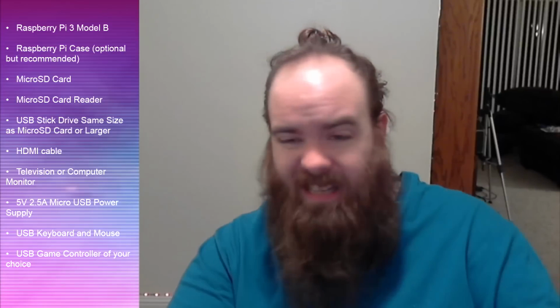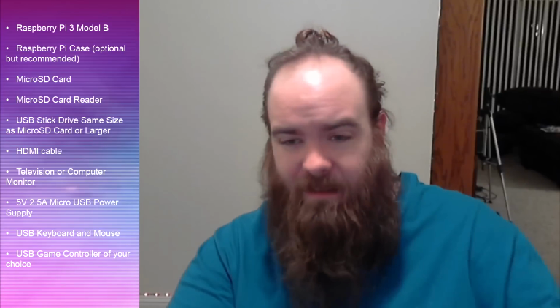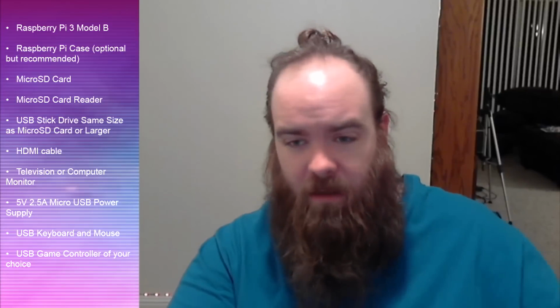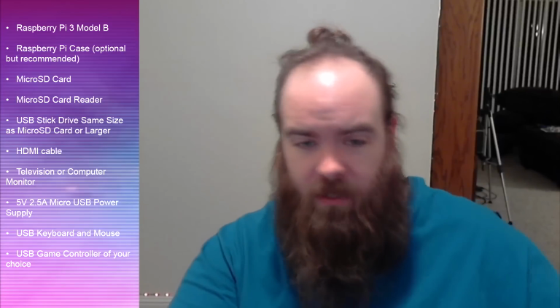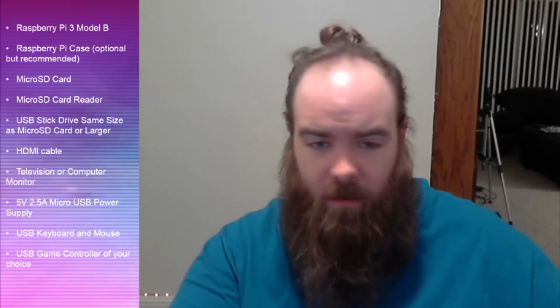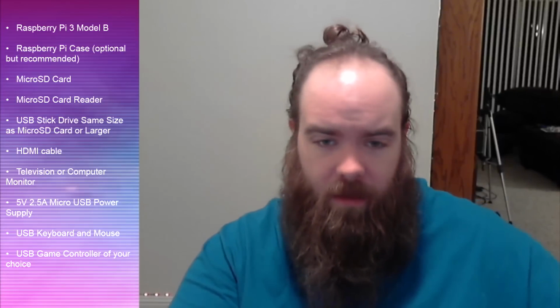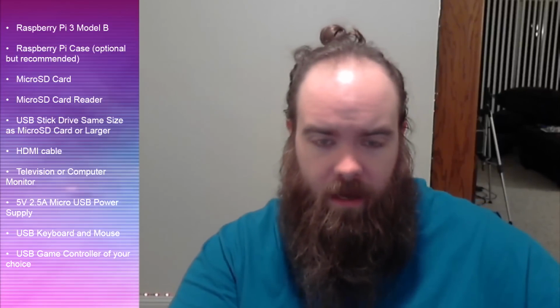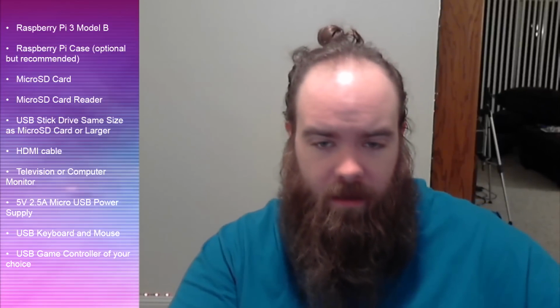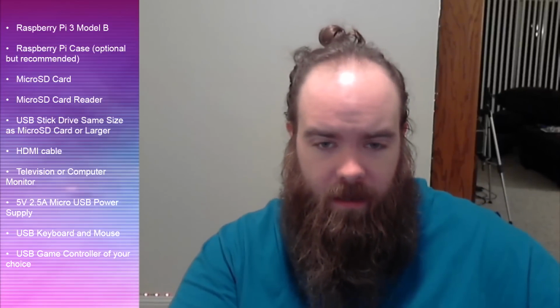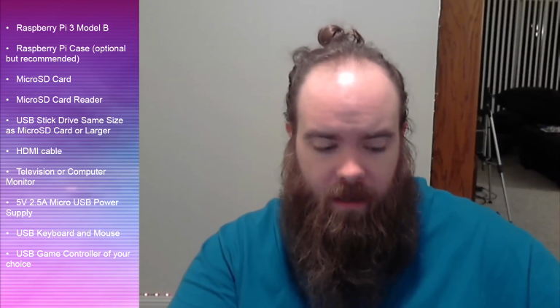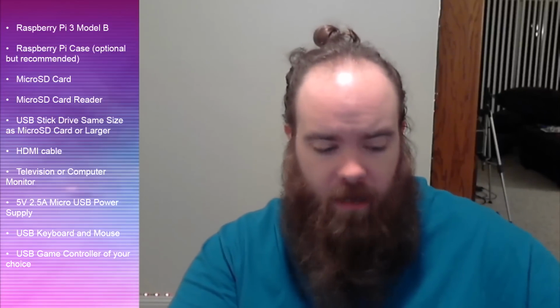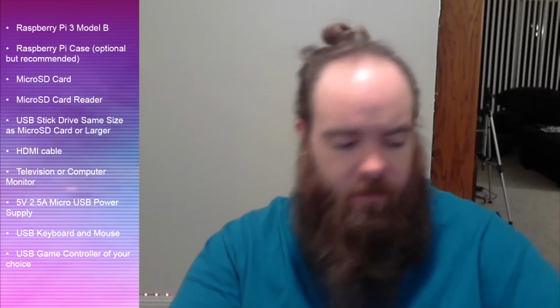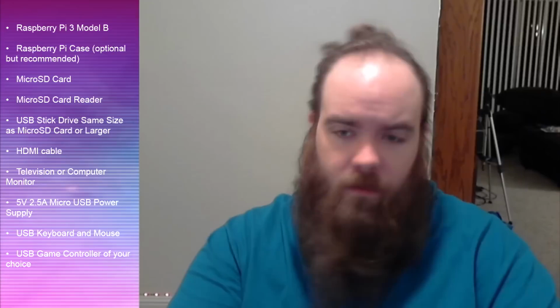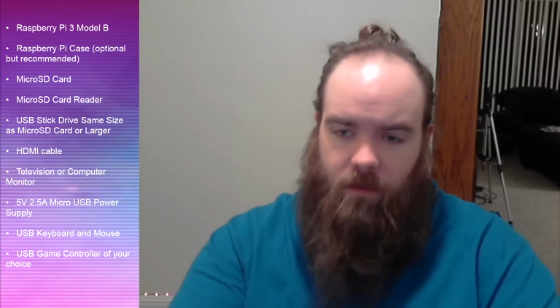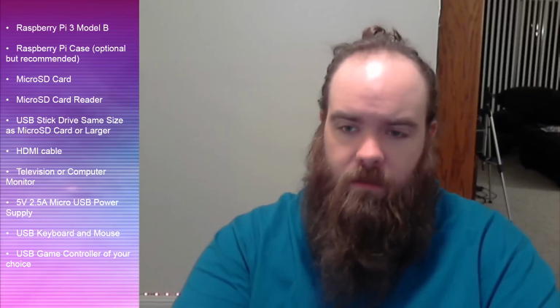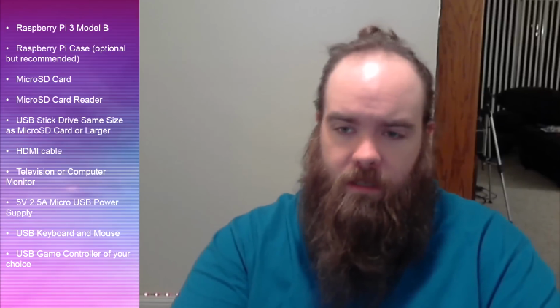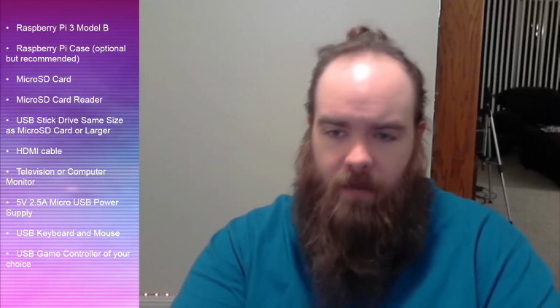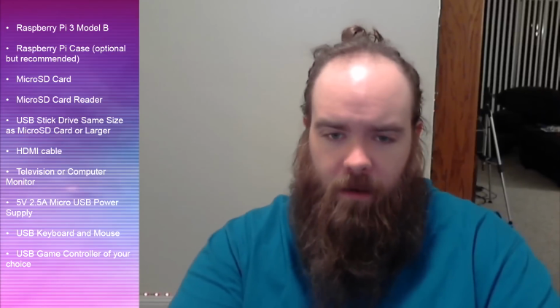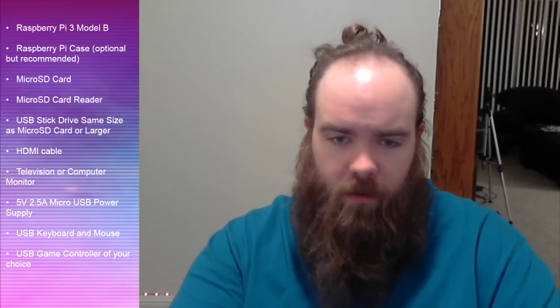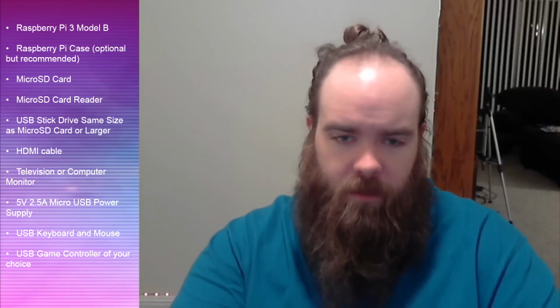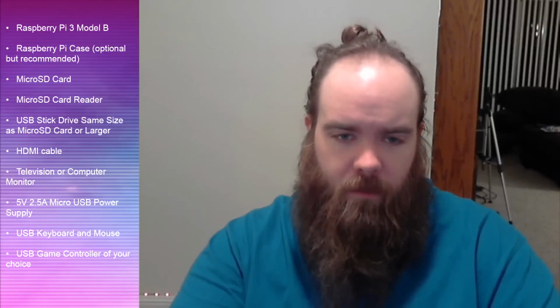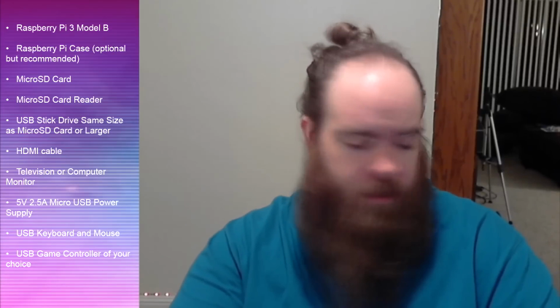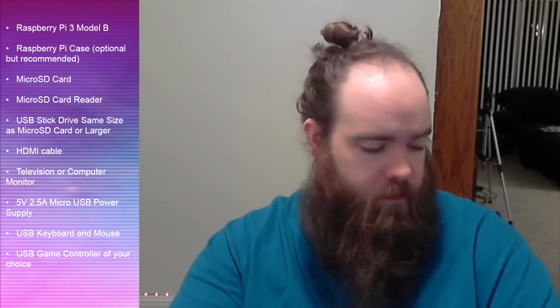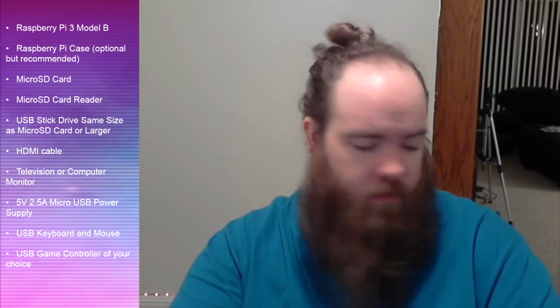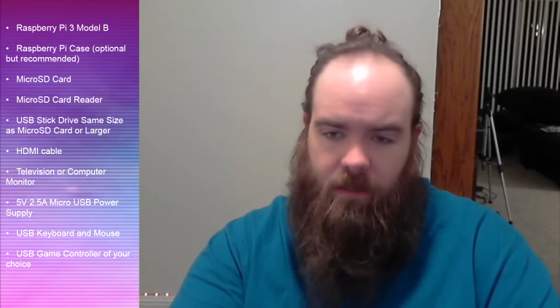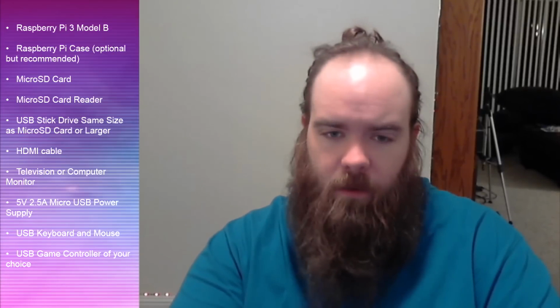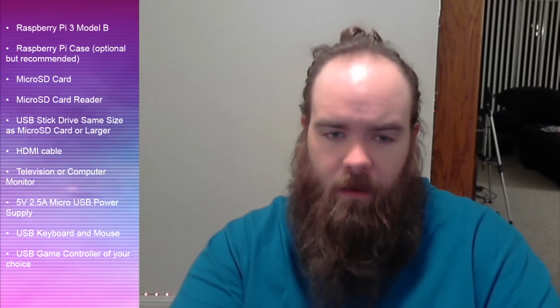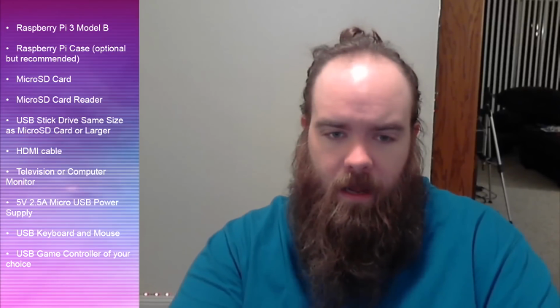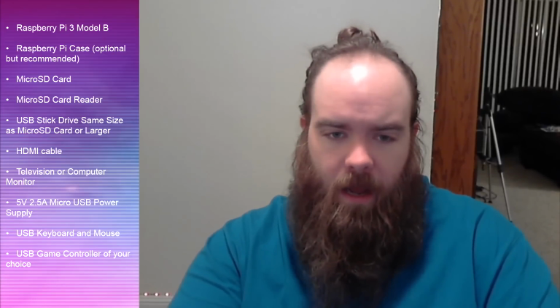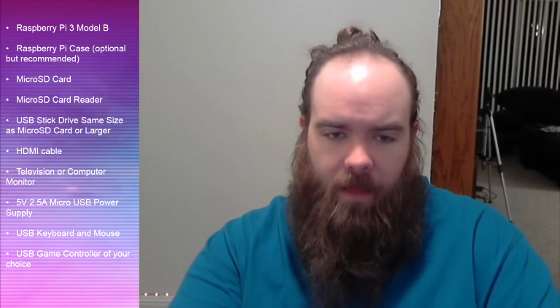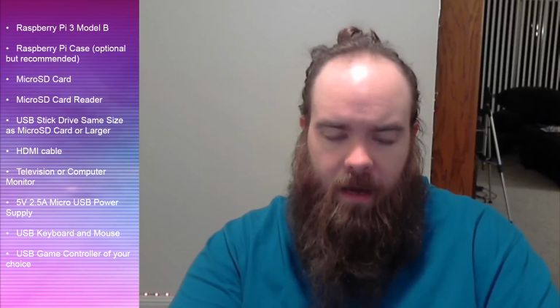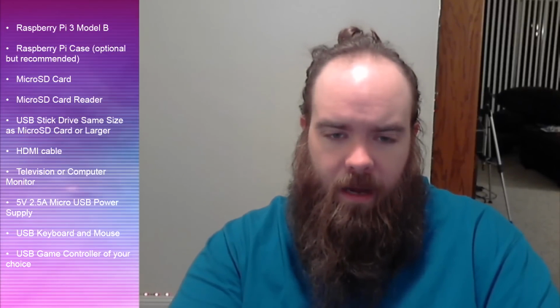Next you'll need a 5-volt micro USB power supply, which is similar to what you see with Android phones.